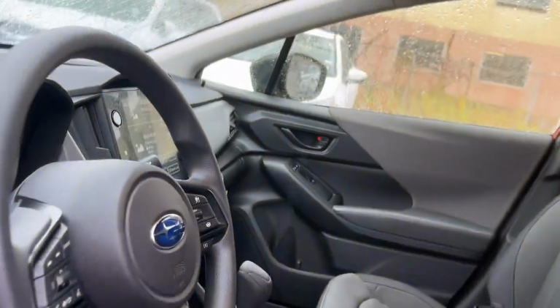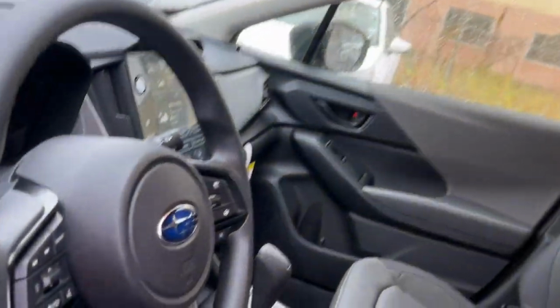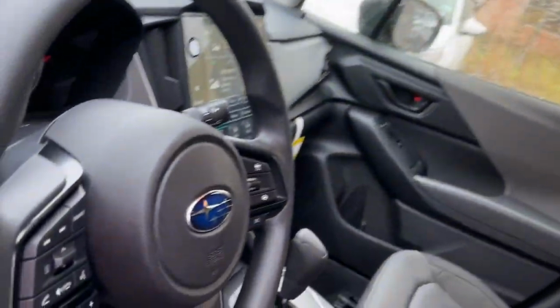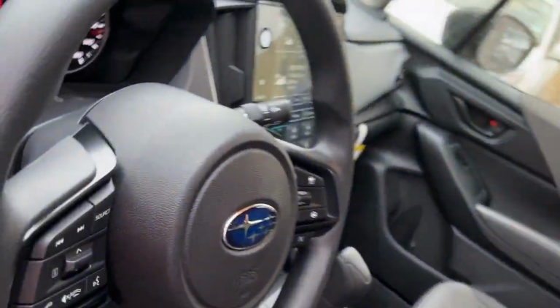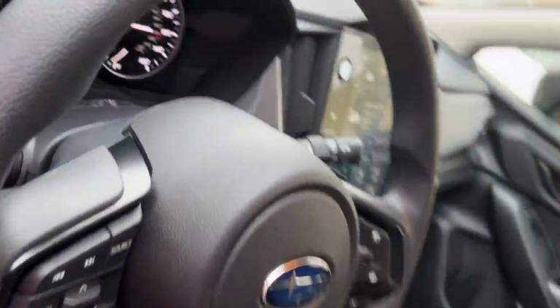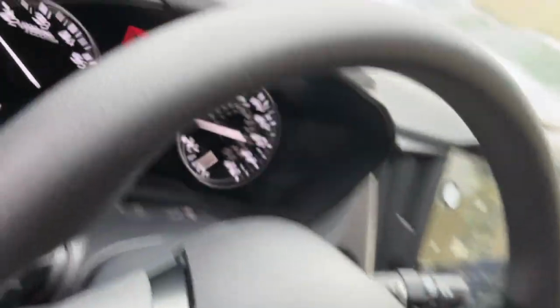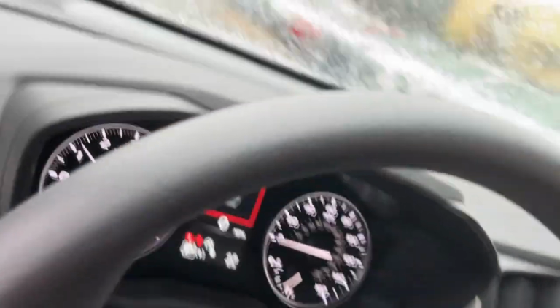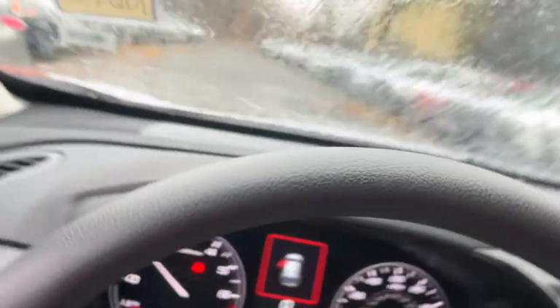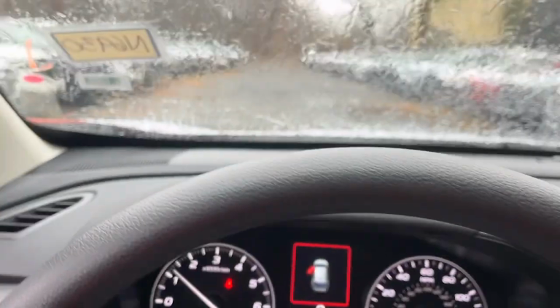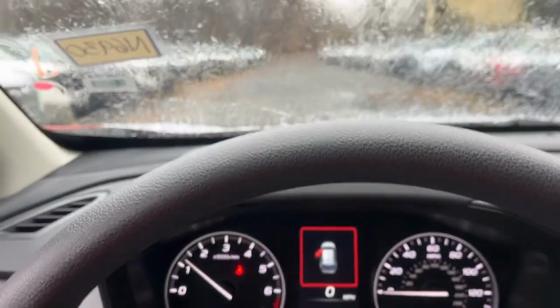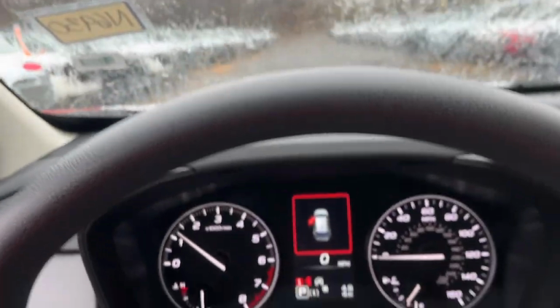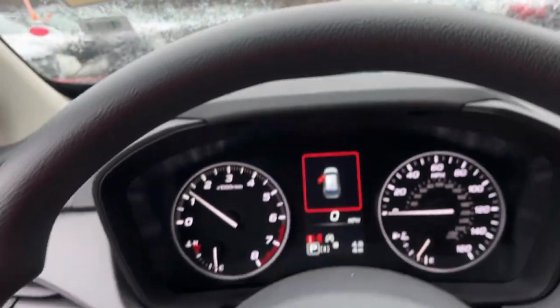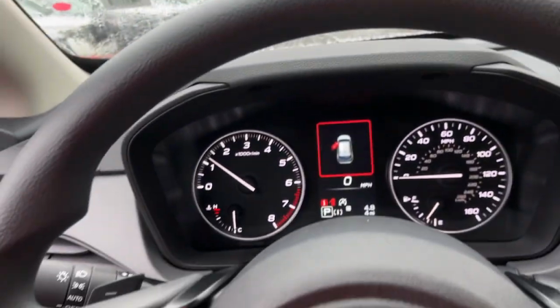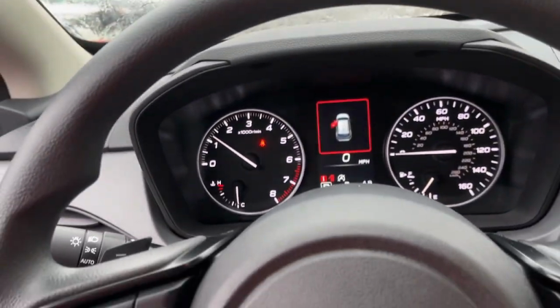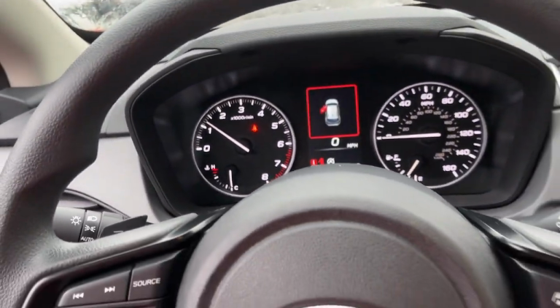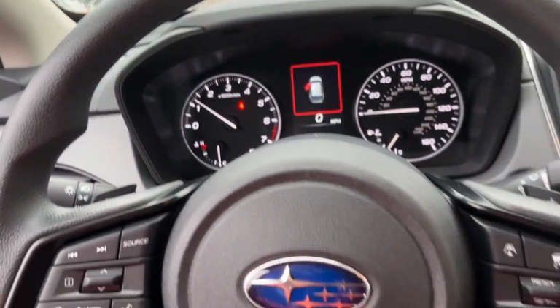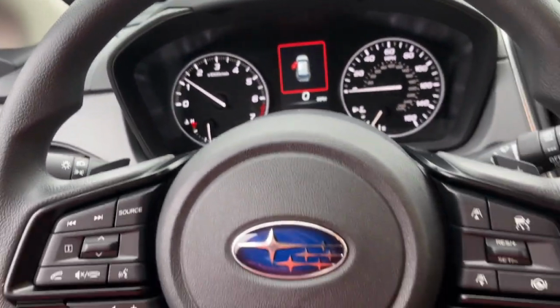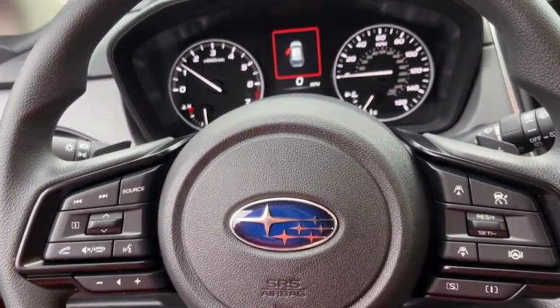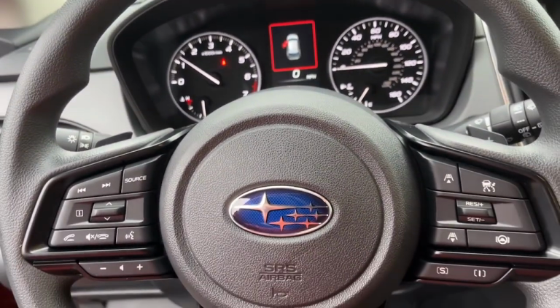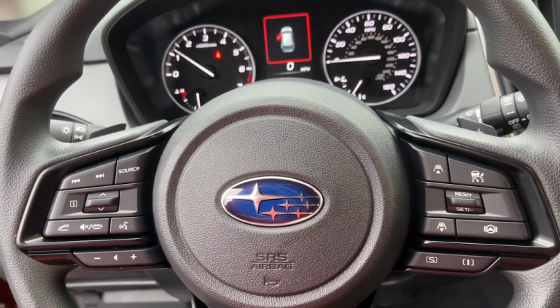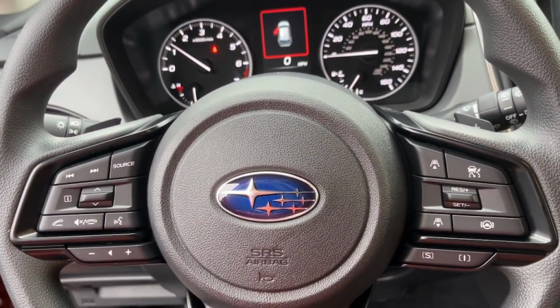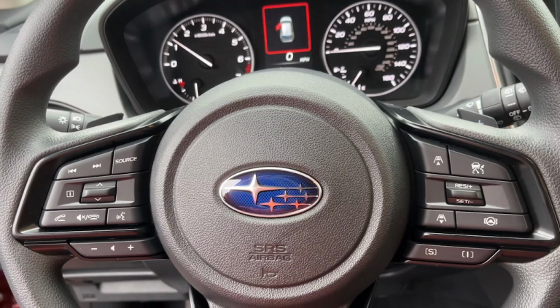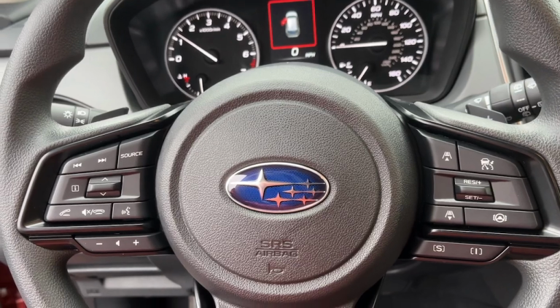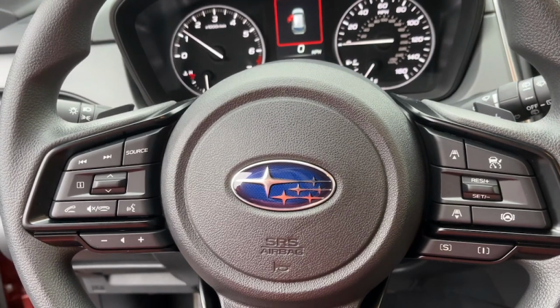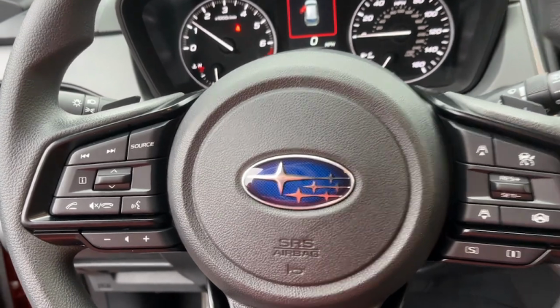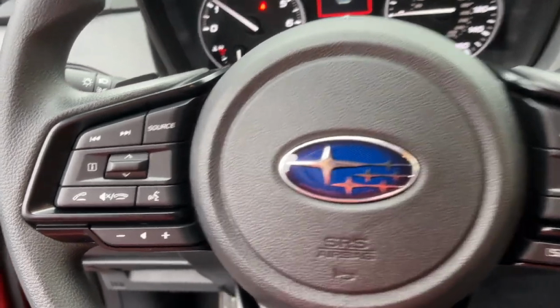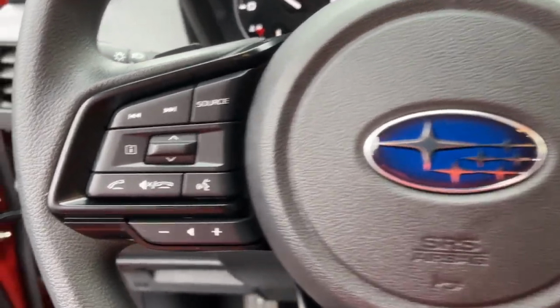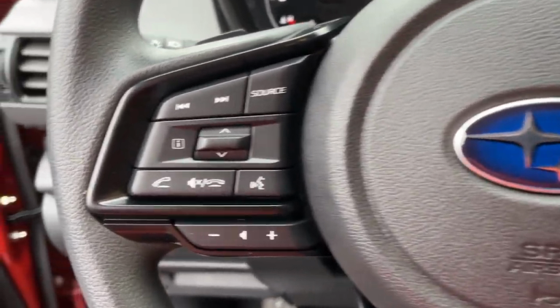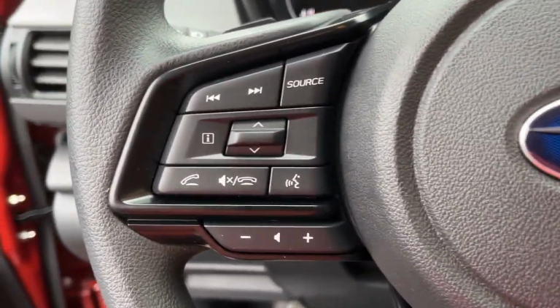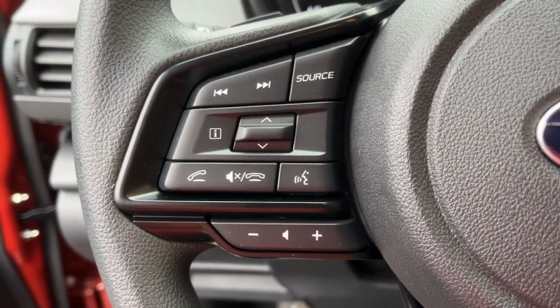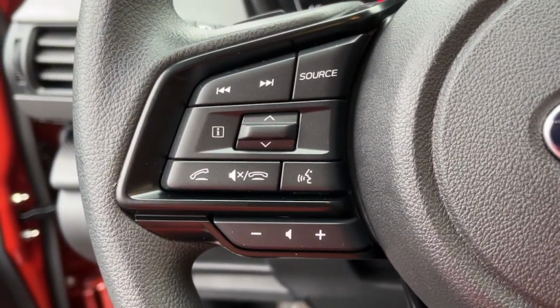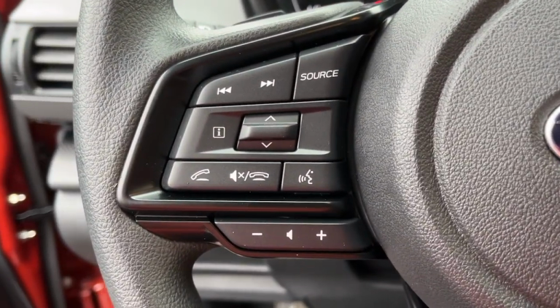The following are some of this vehicle's highlighted options: aluminum wheels, floor mats.